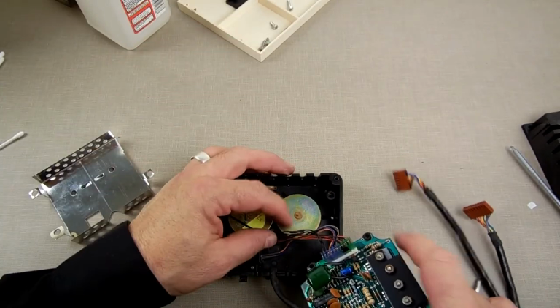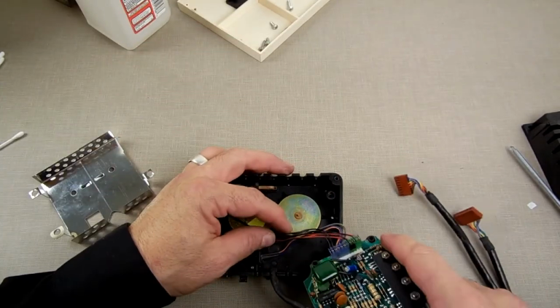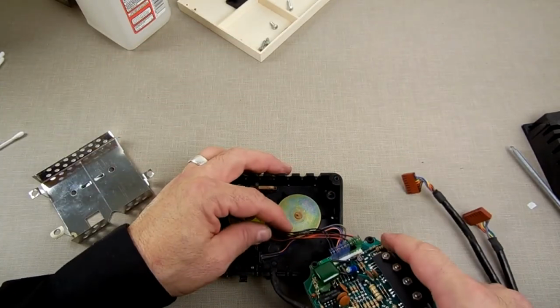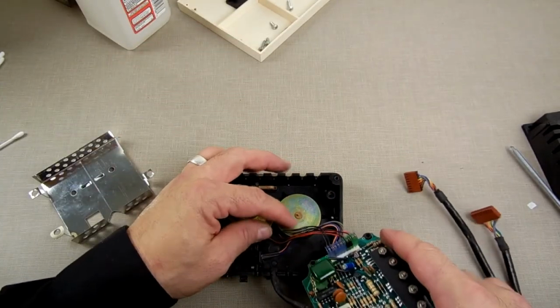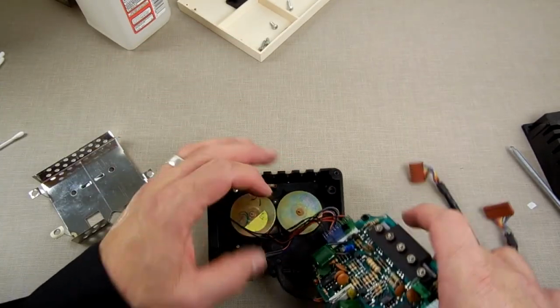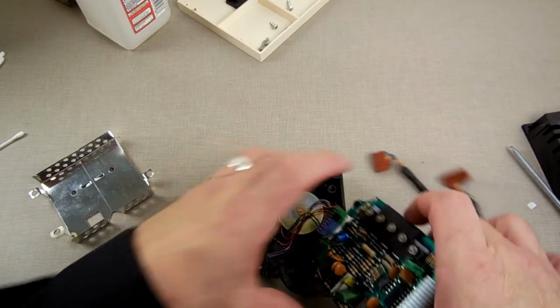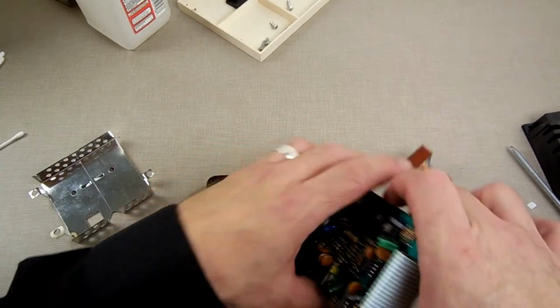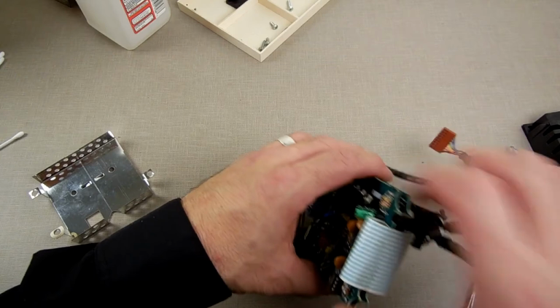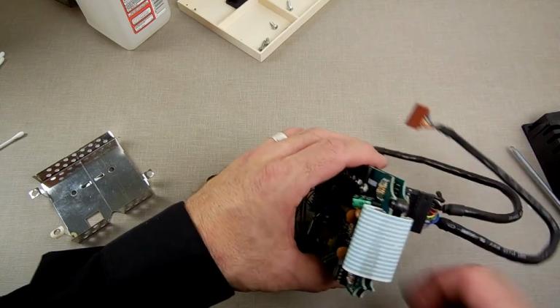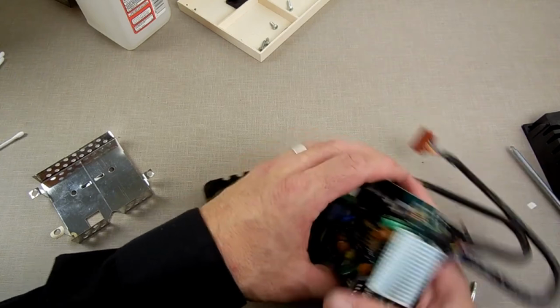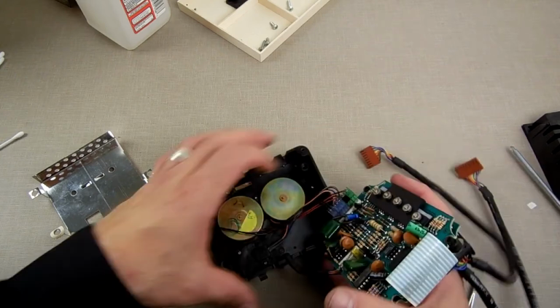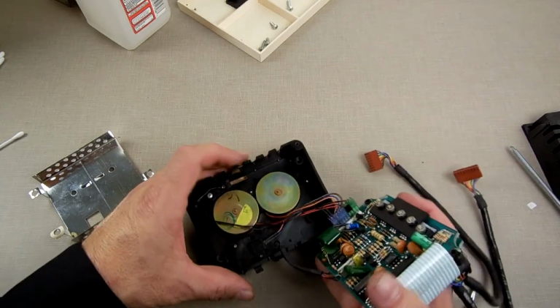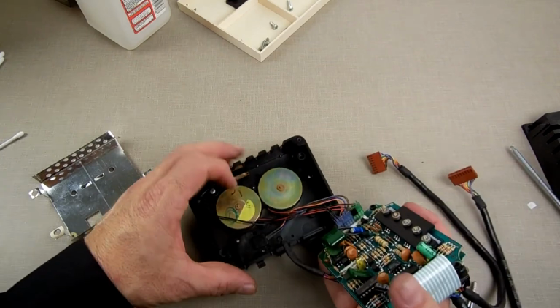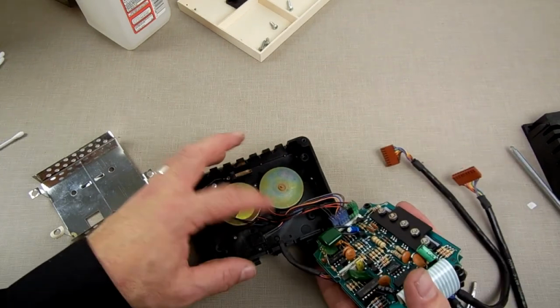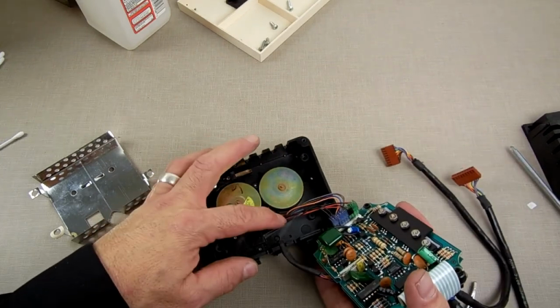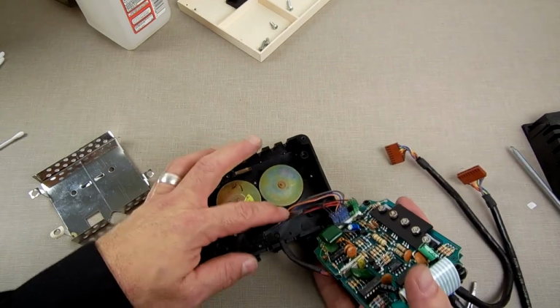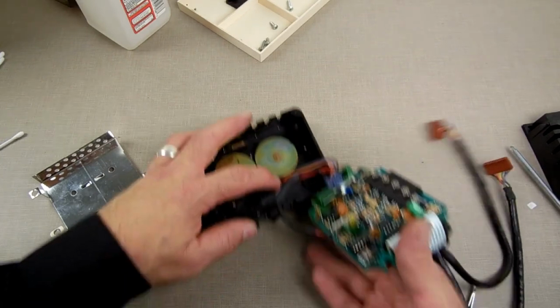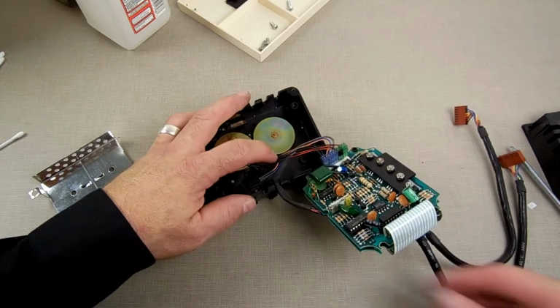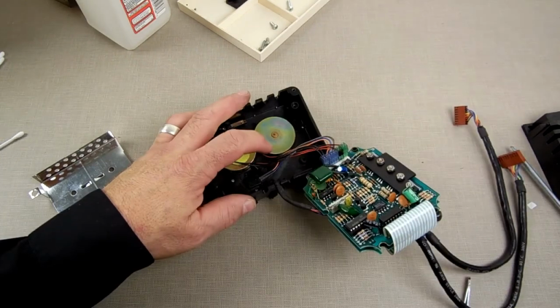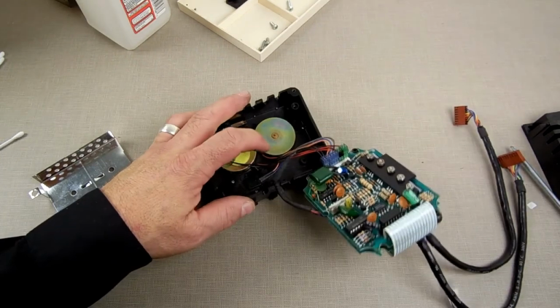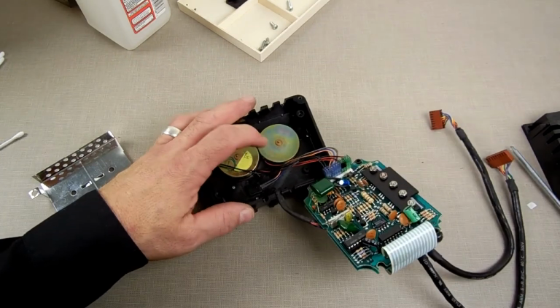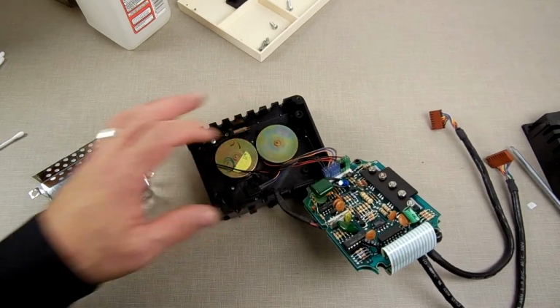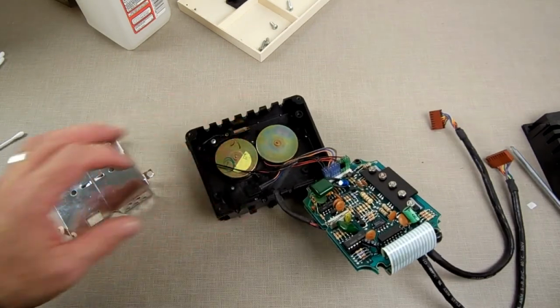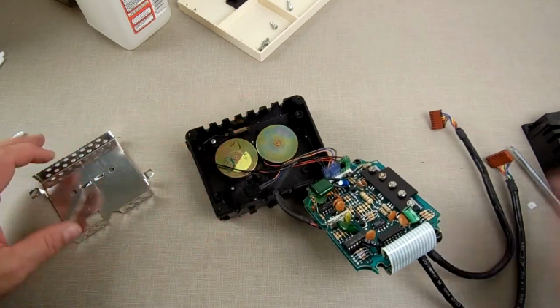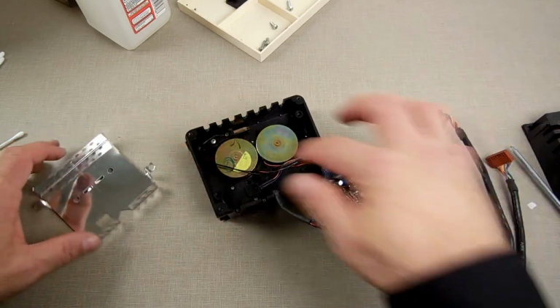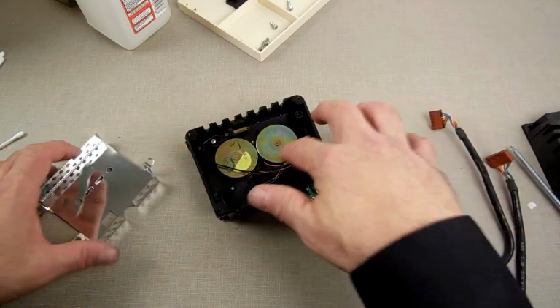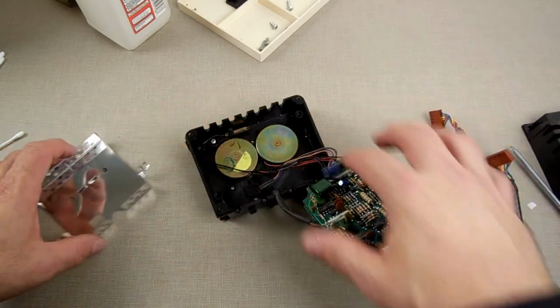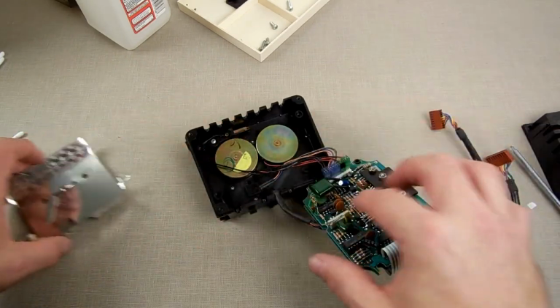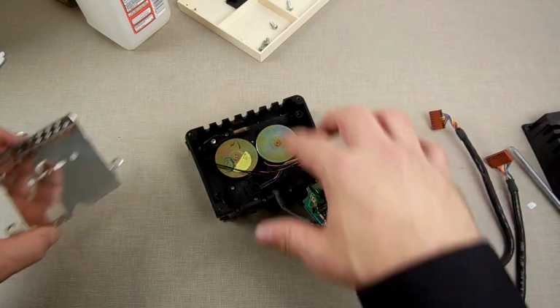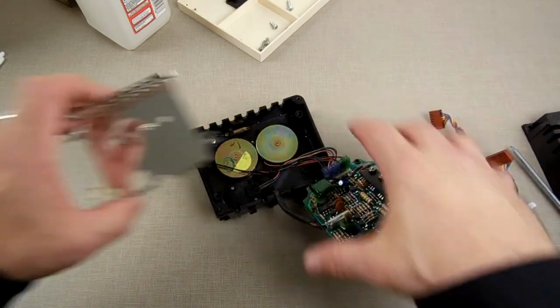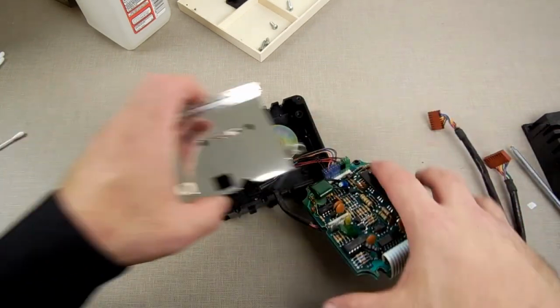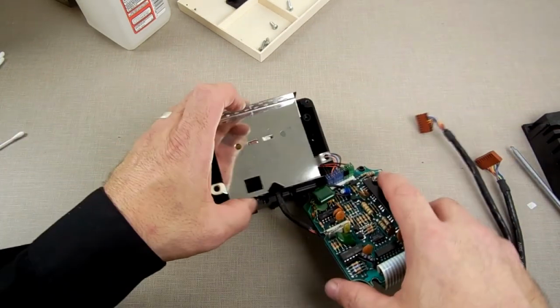This does look like it's been repaired before in the past — this is the first time I've ever seen one of these with heat shrink tubing on the wires.